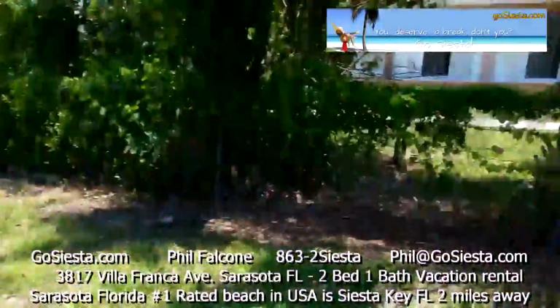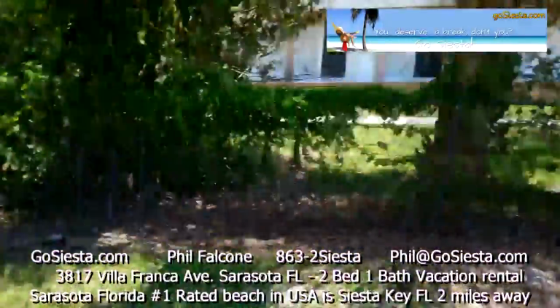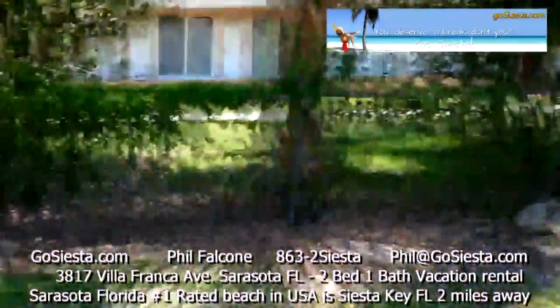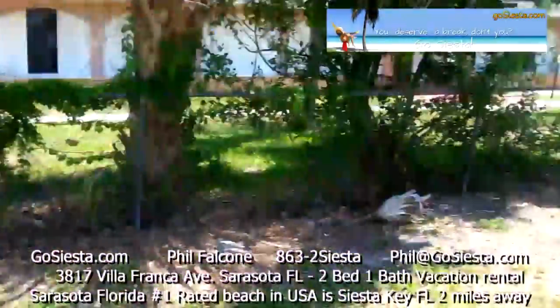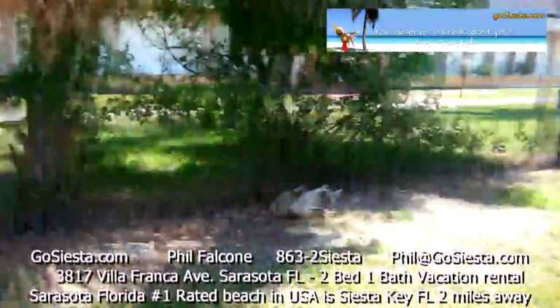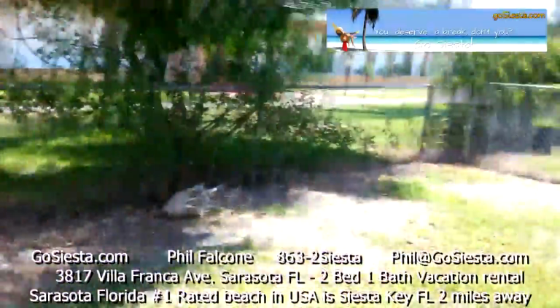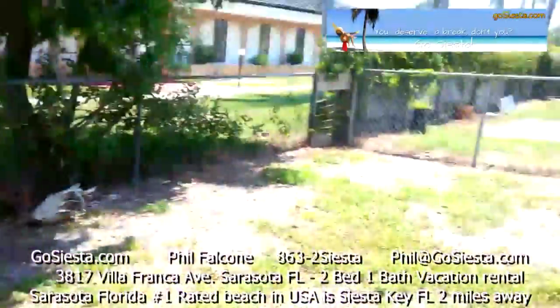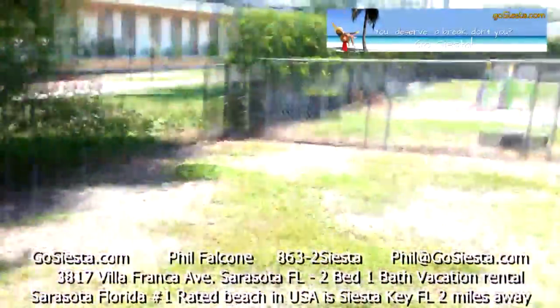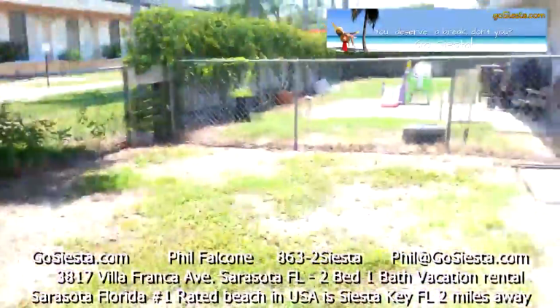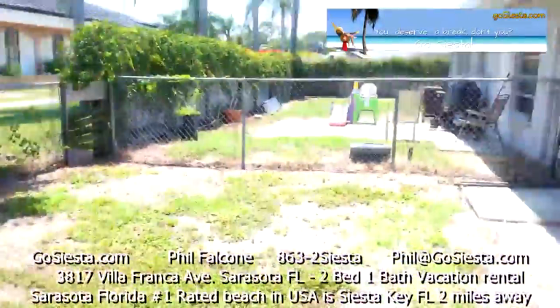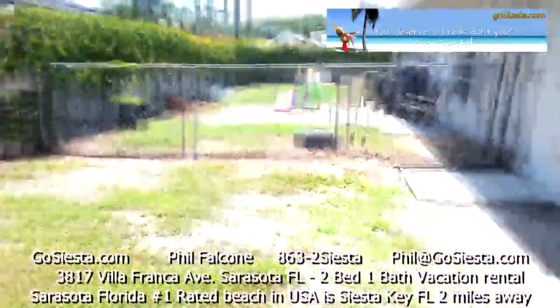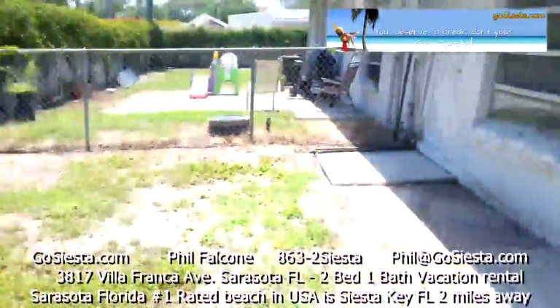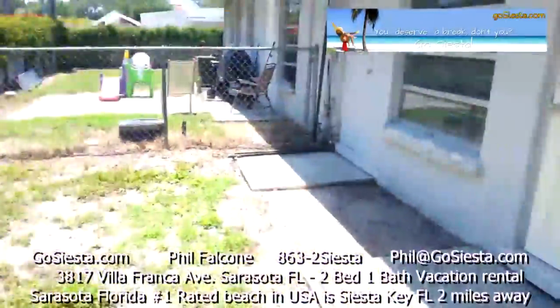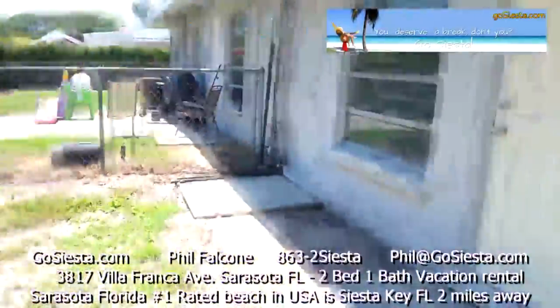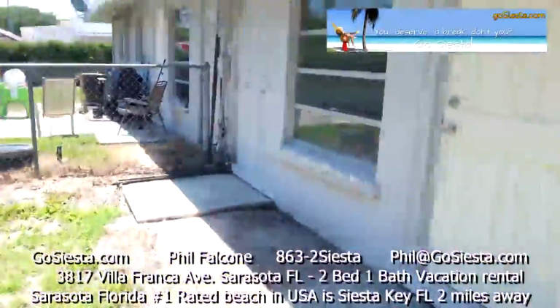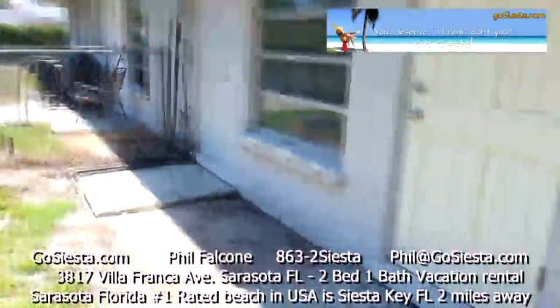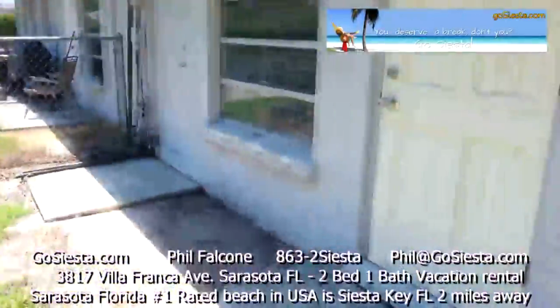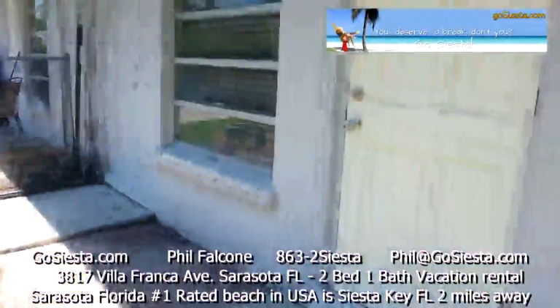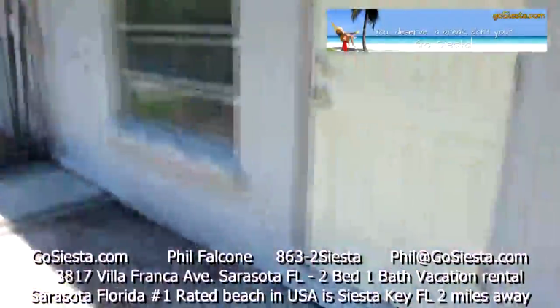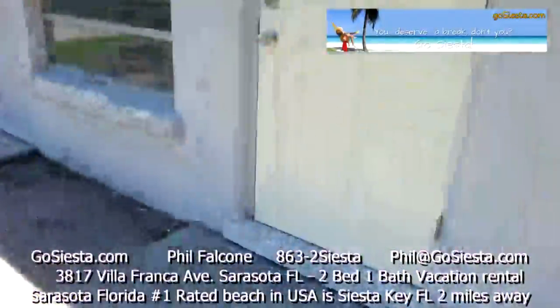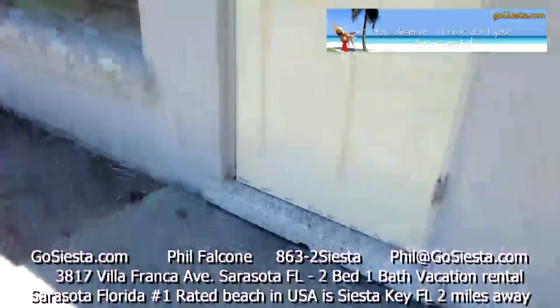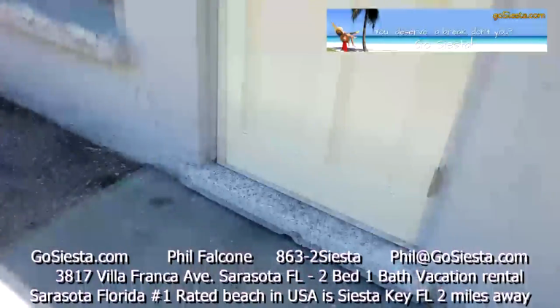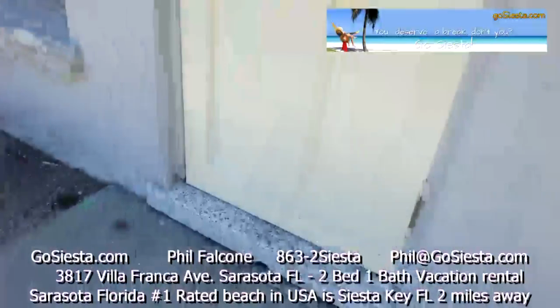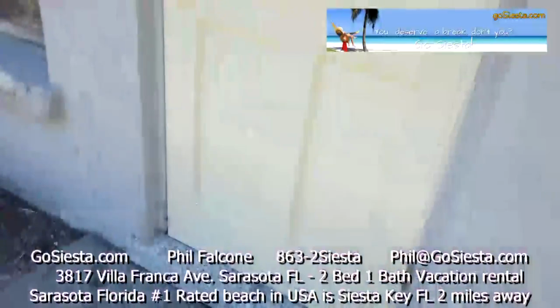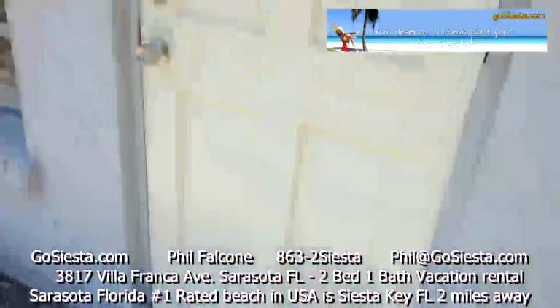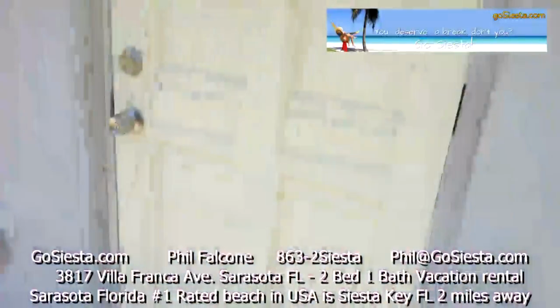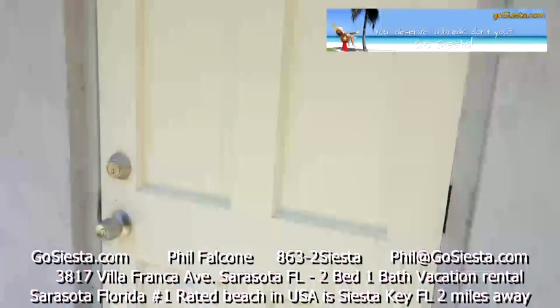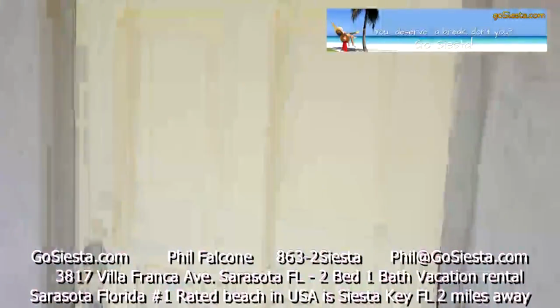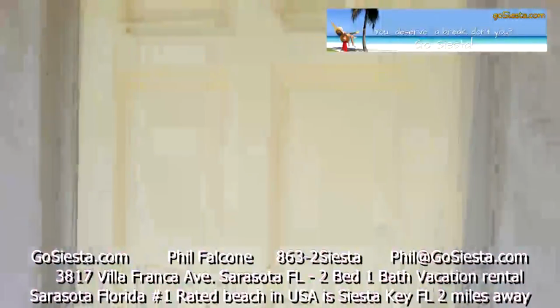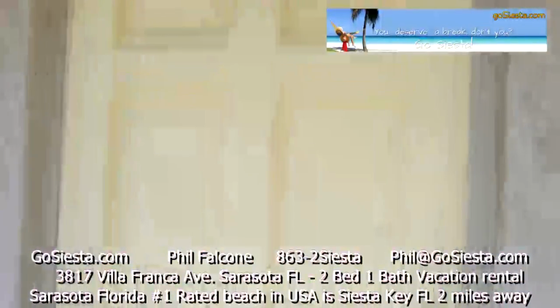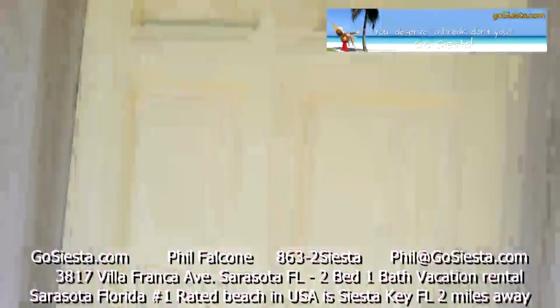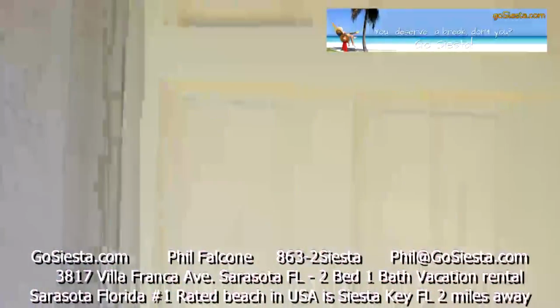It's perfect for pets, which, by the way, are welcome. There's also a brand new door on the back of the house.